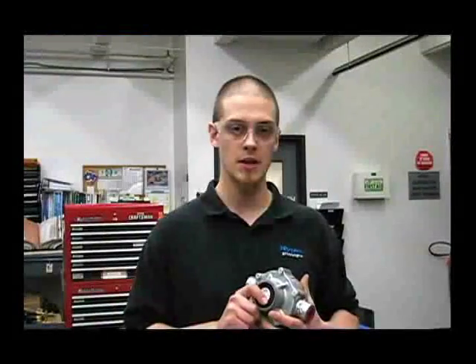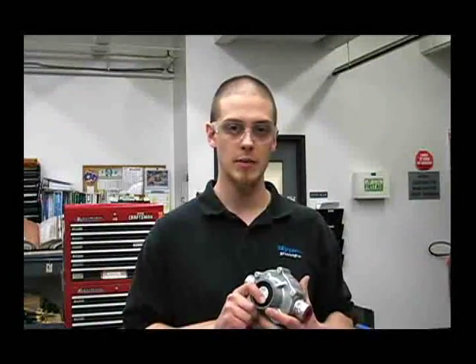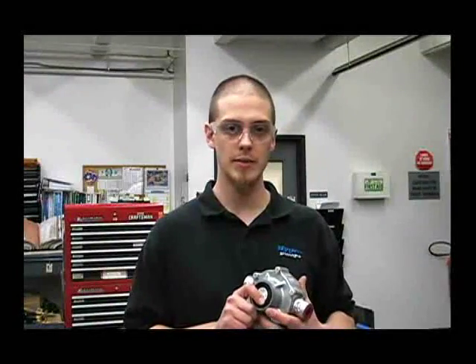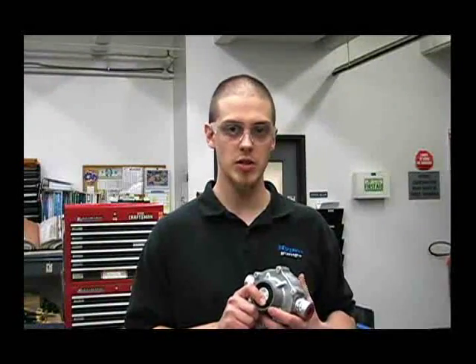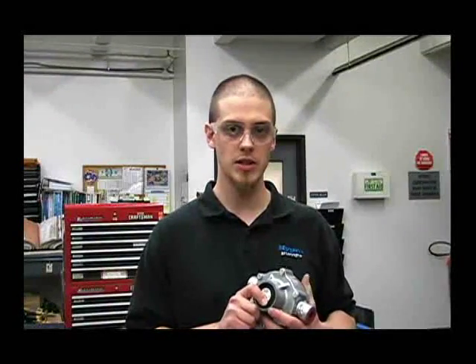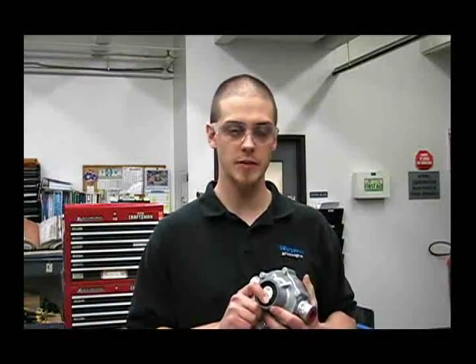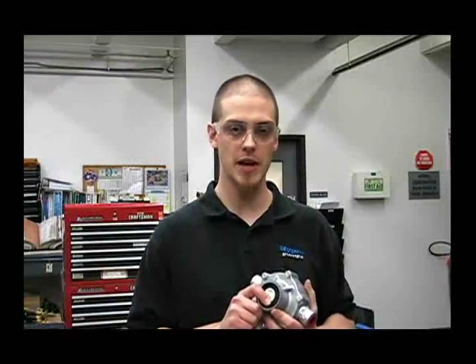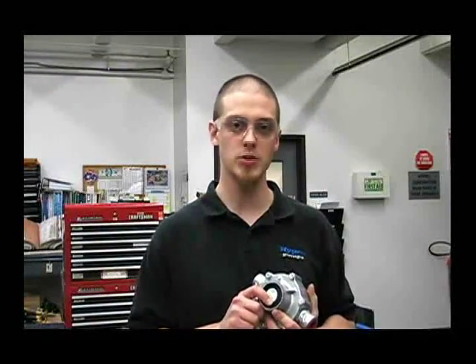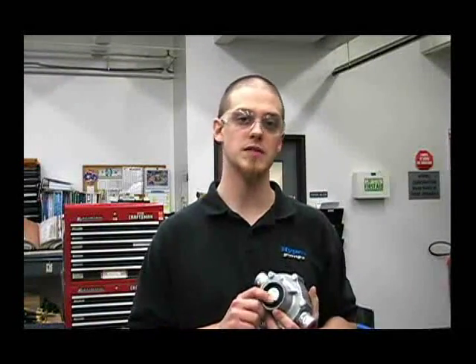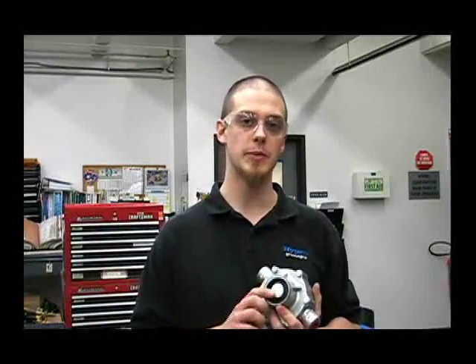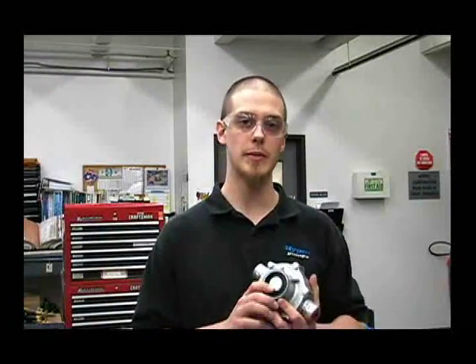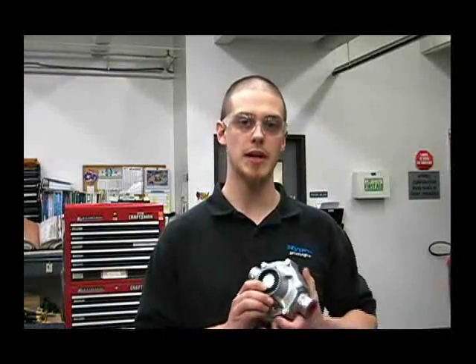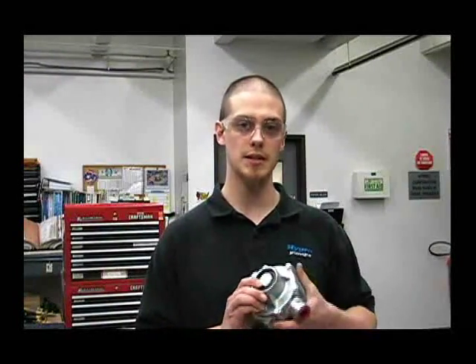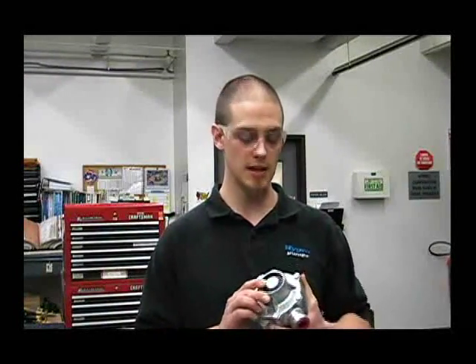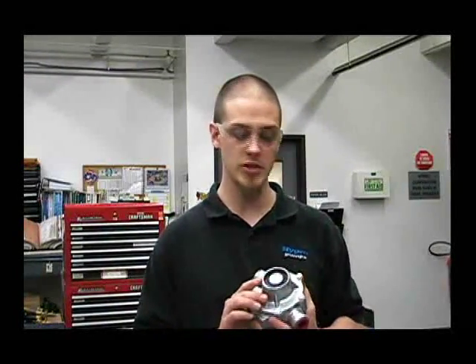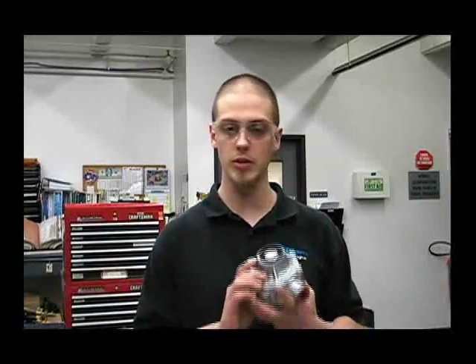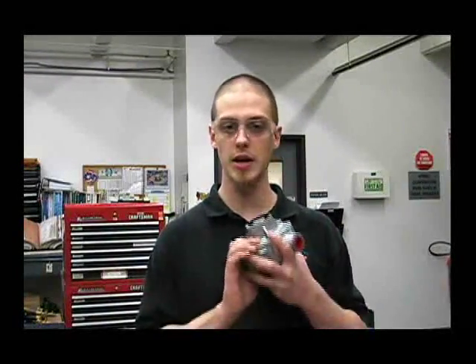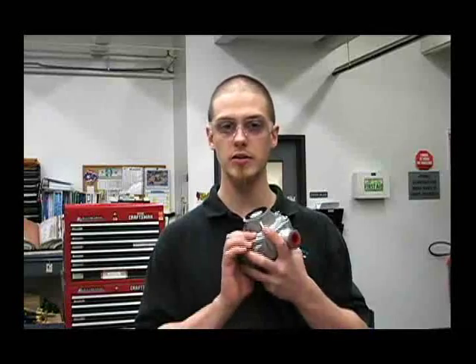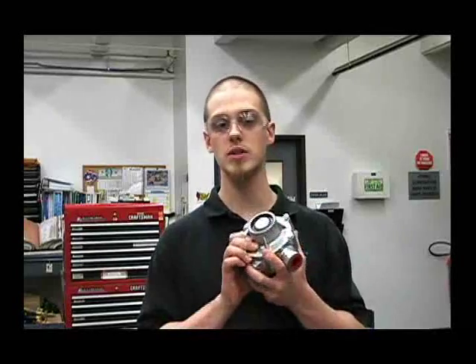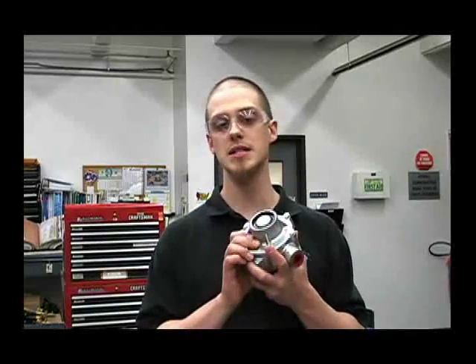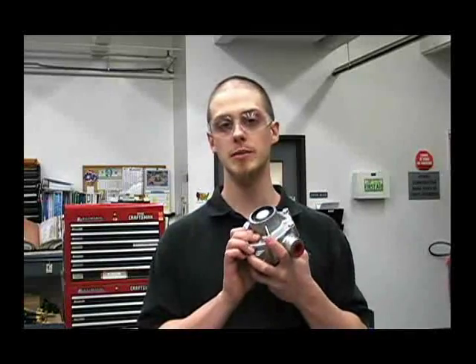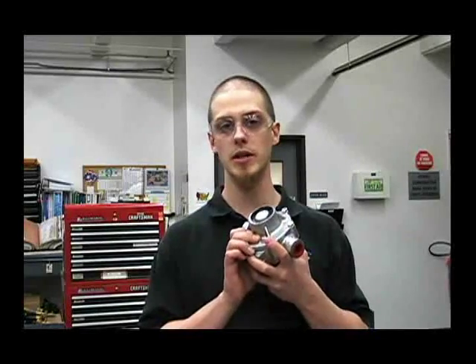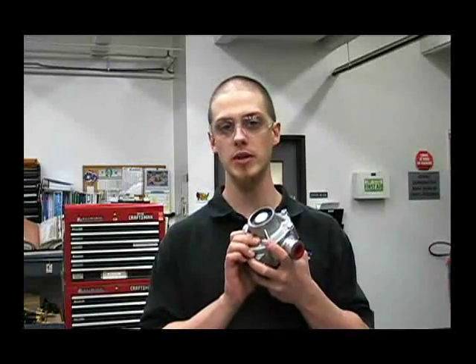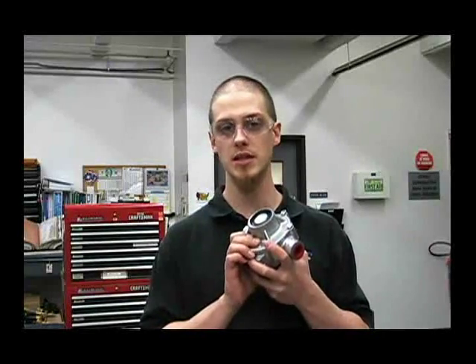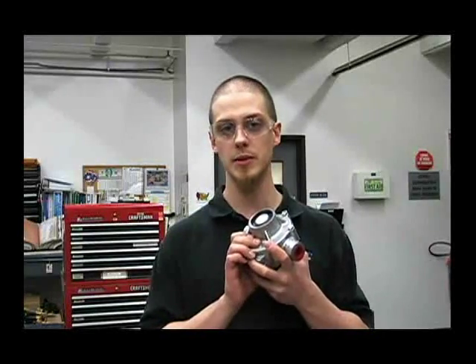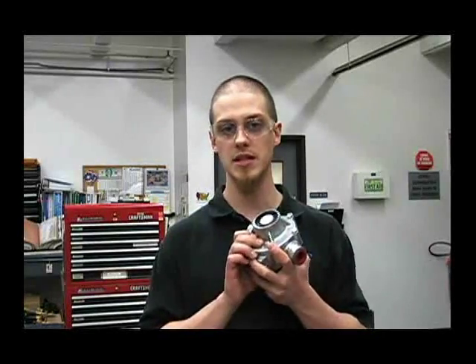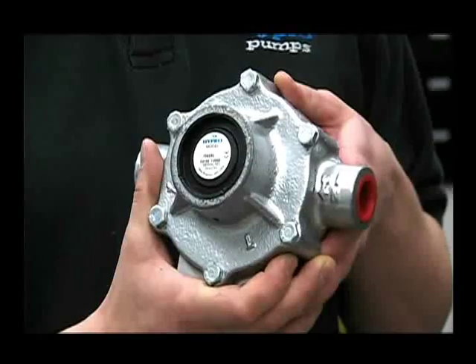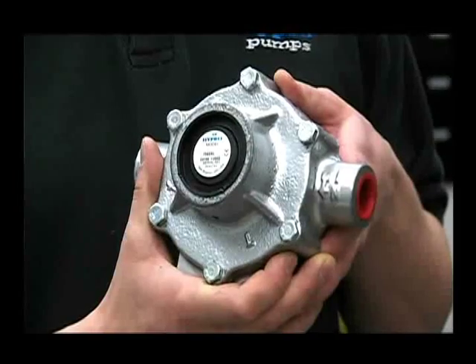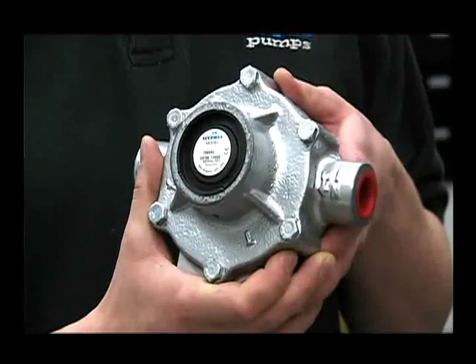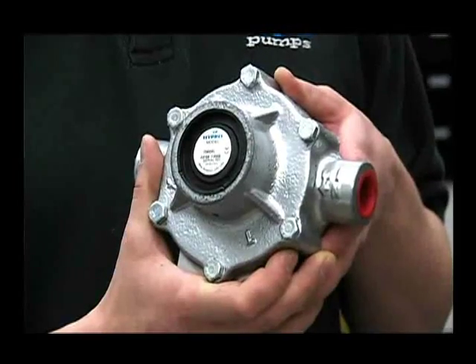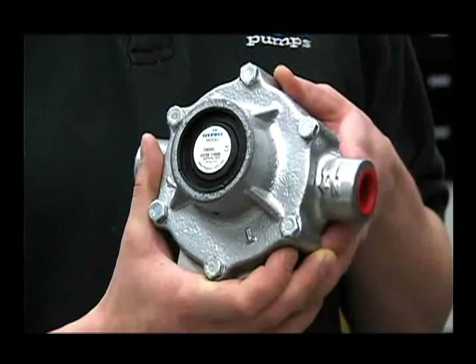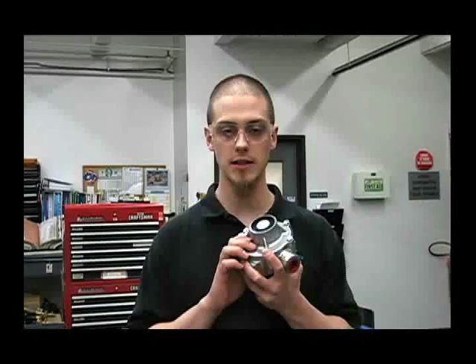My name is Chris from the iPro Service Department and today I'll be showing you how to disassemble and reassemble a 7560XL.